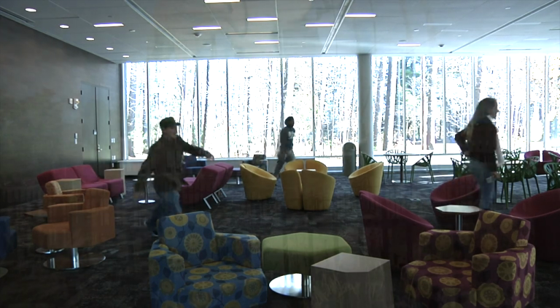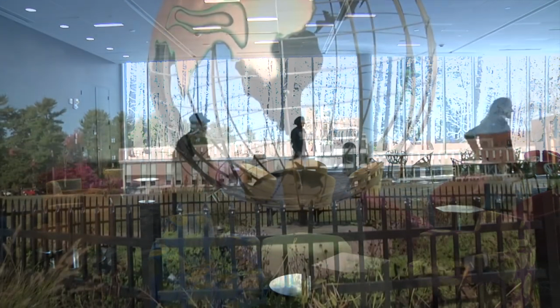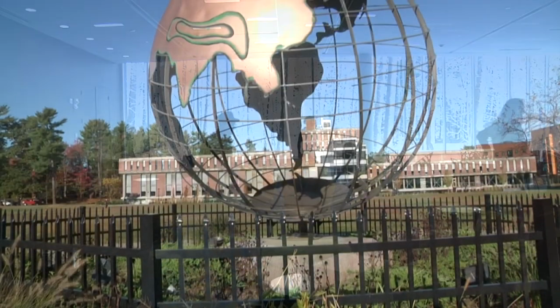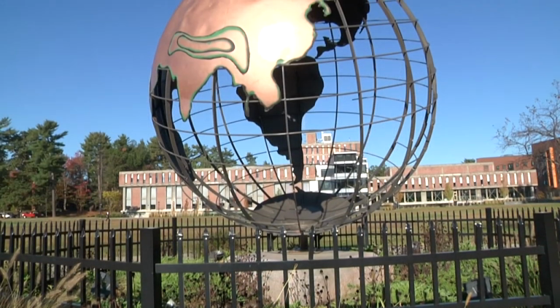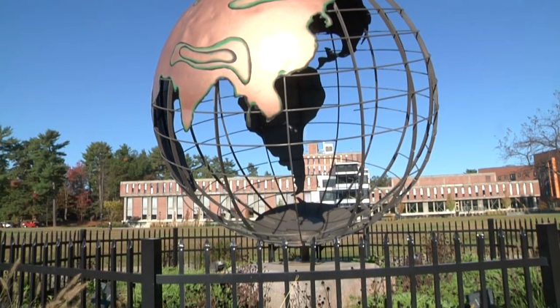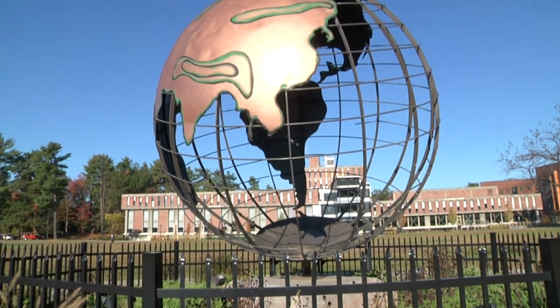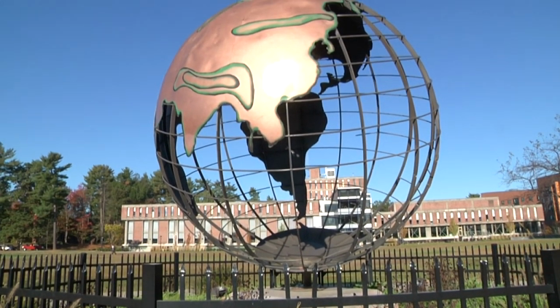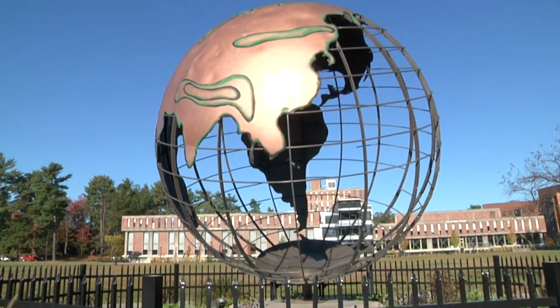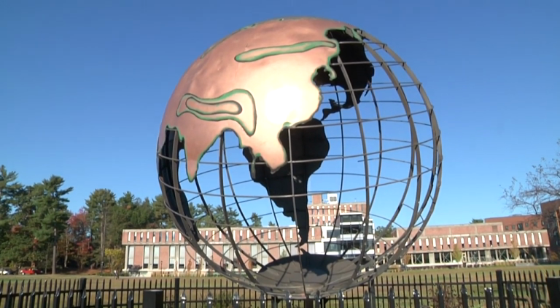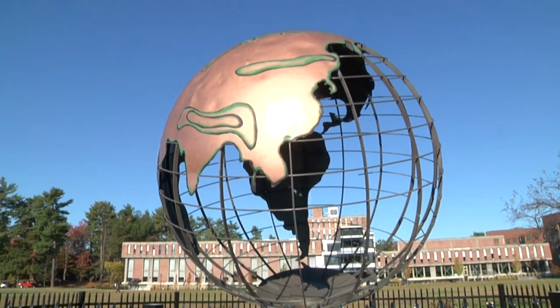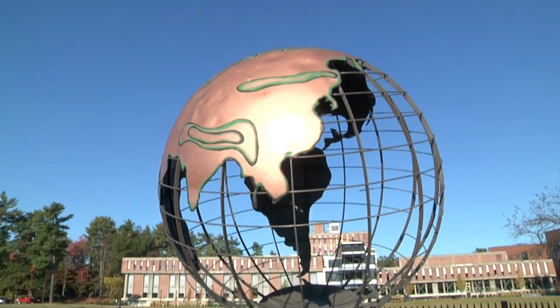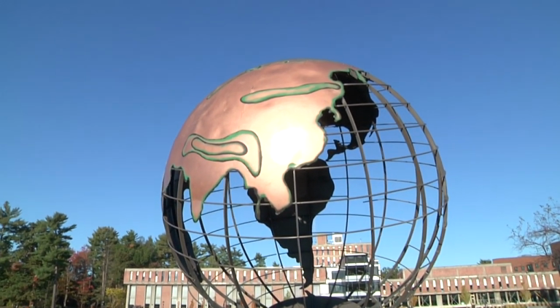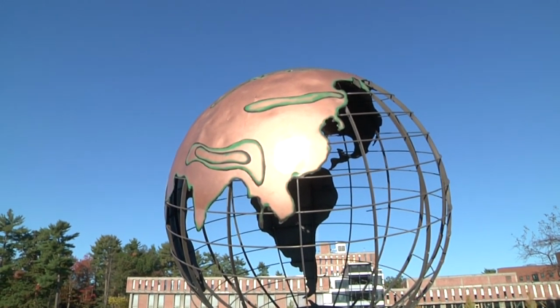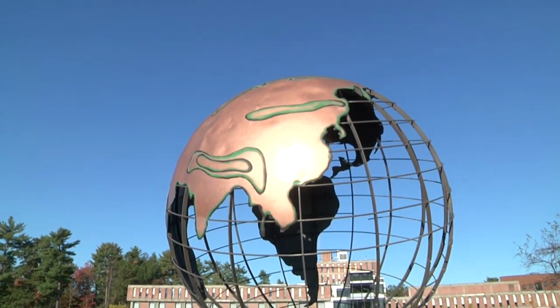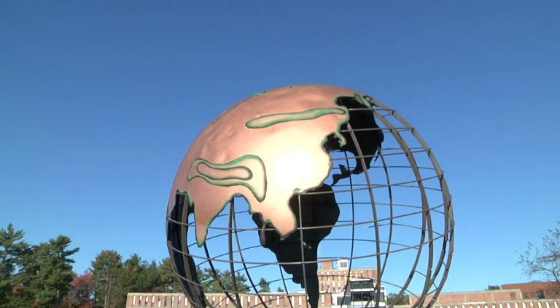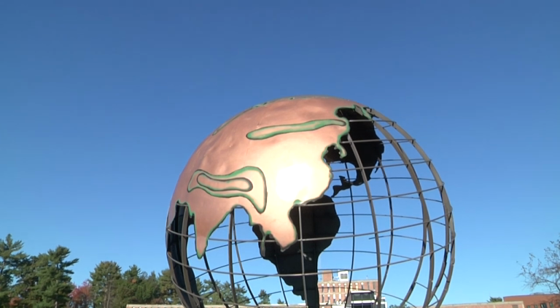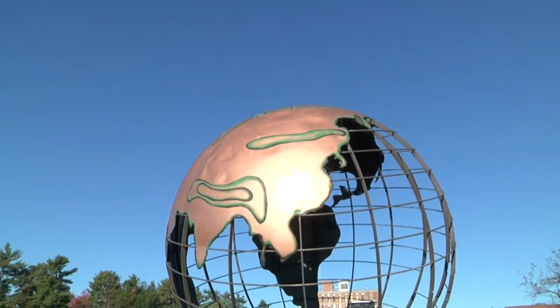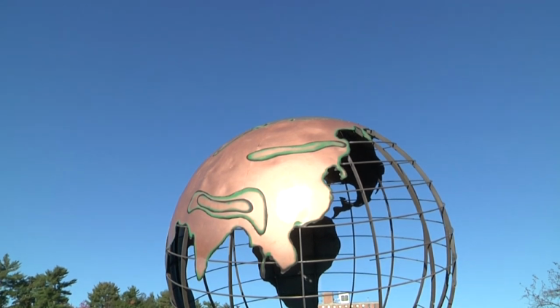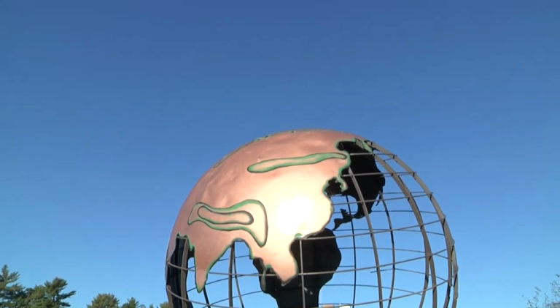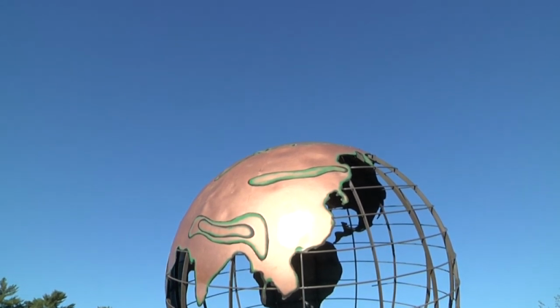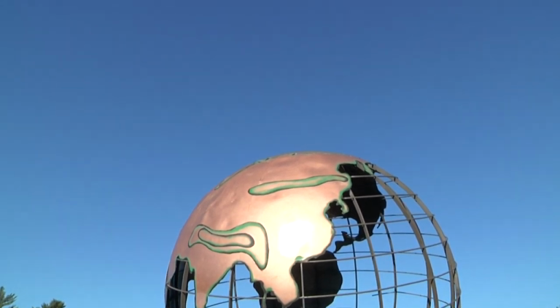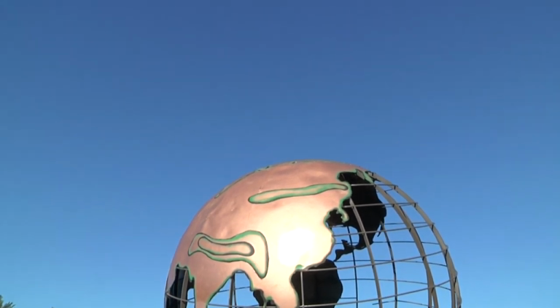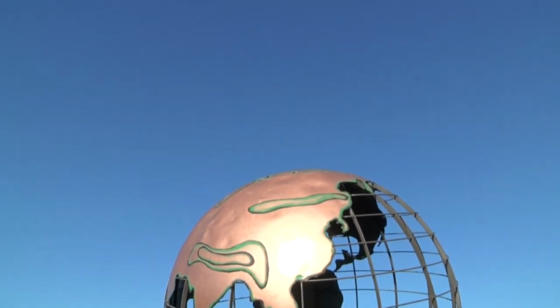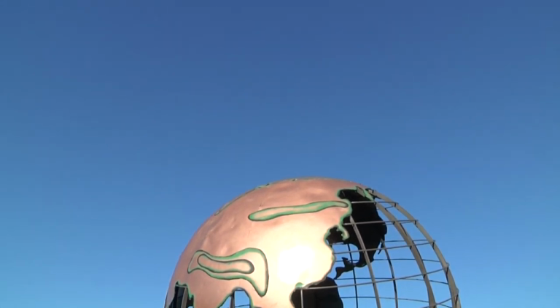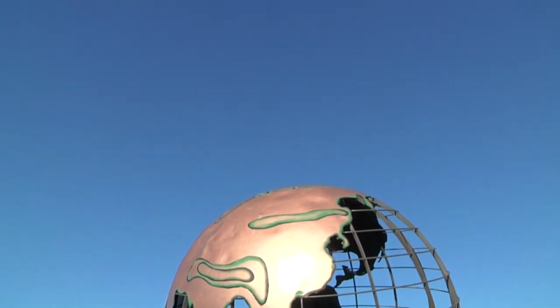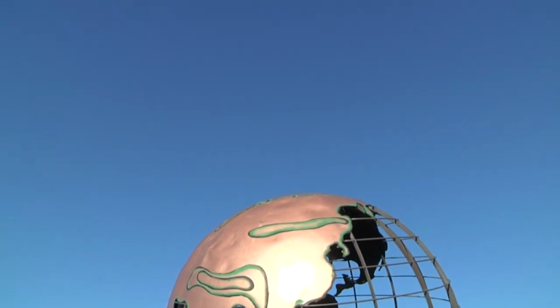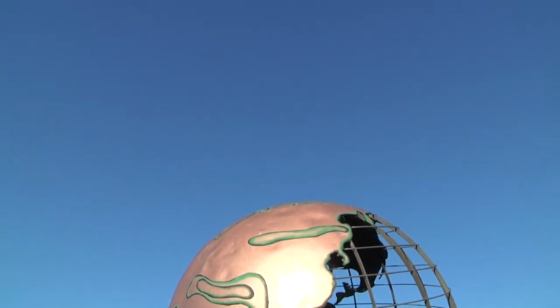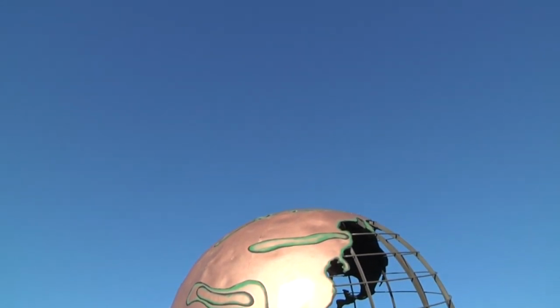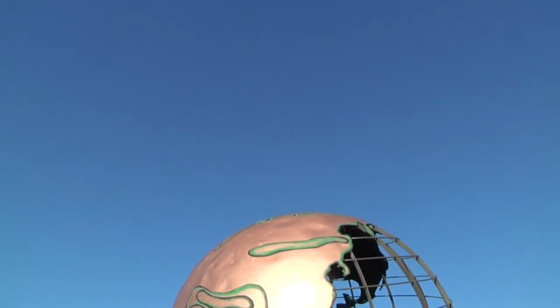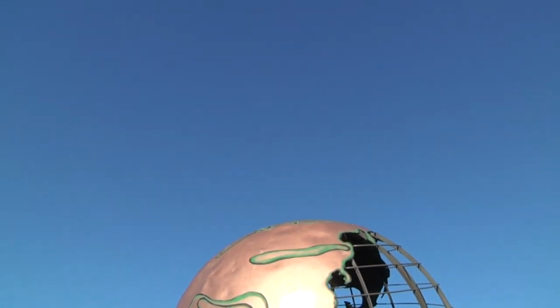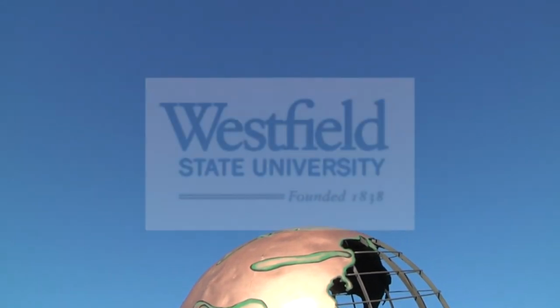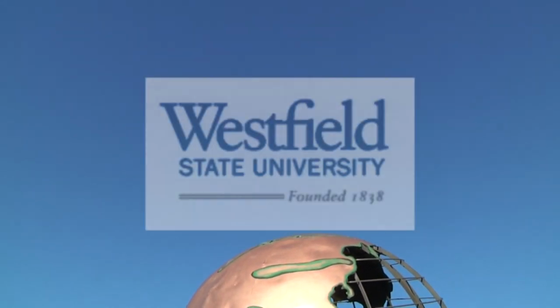Once you're done here at Westfield State University, the world can be yours.